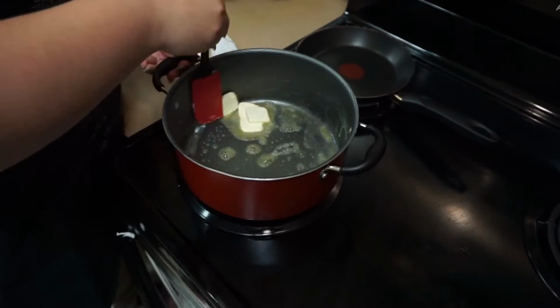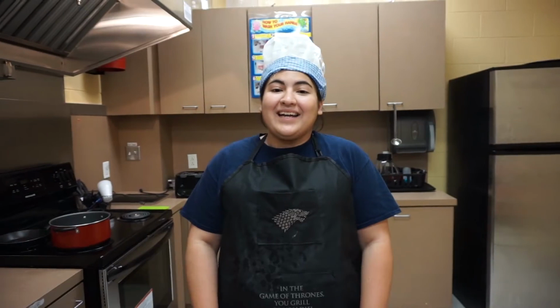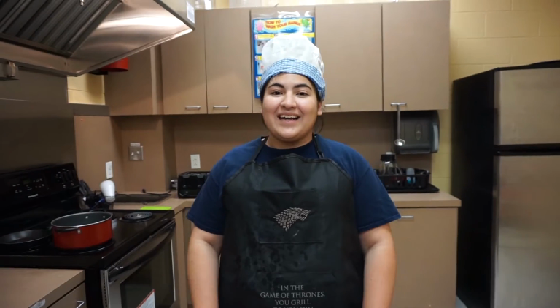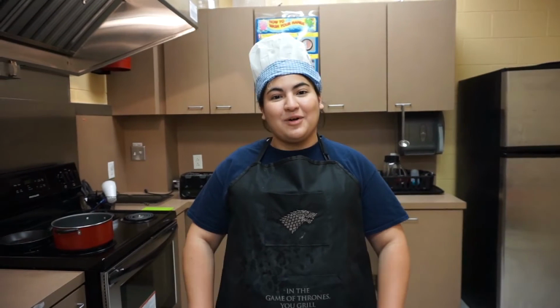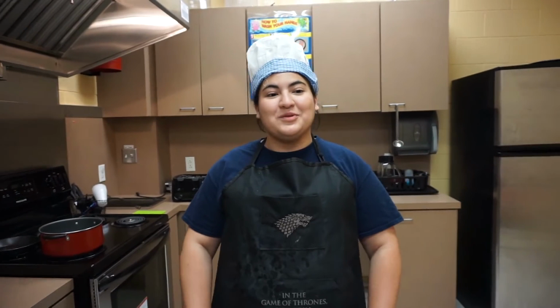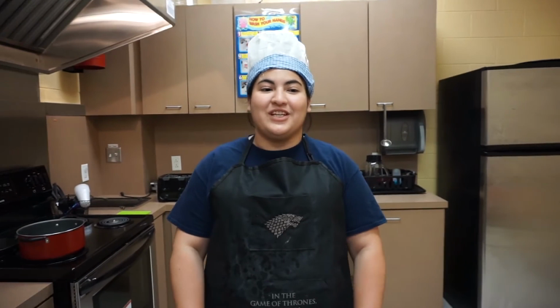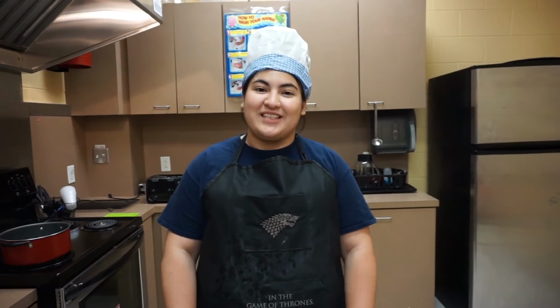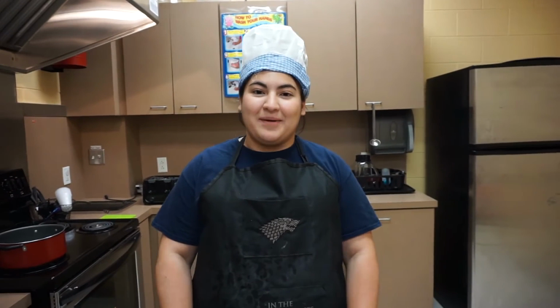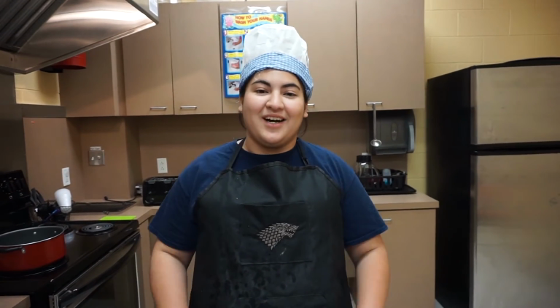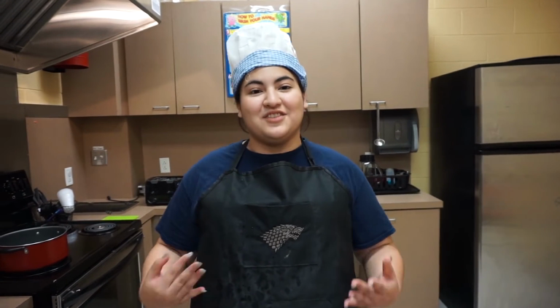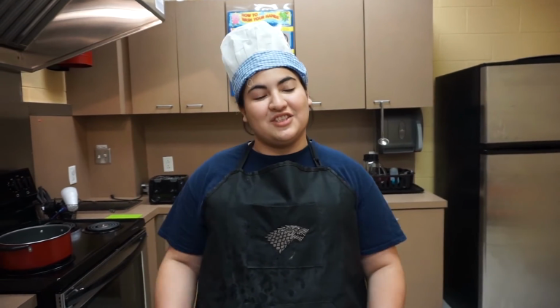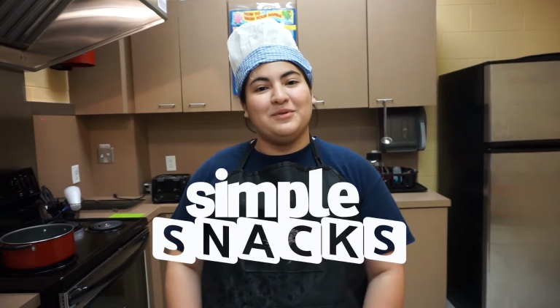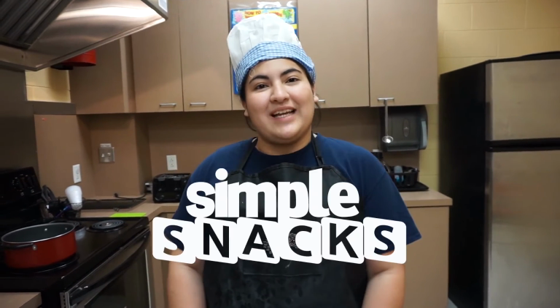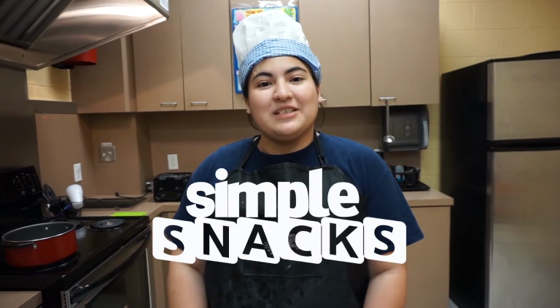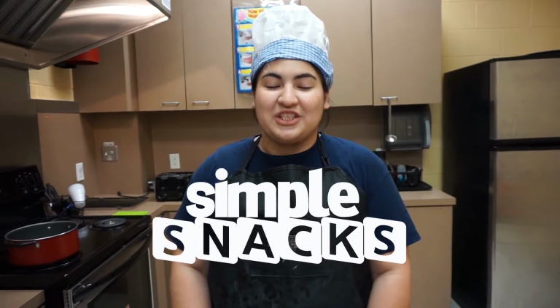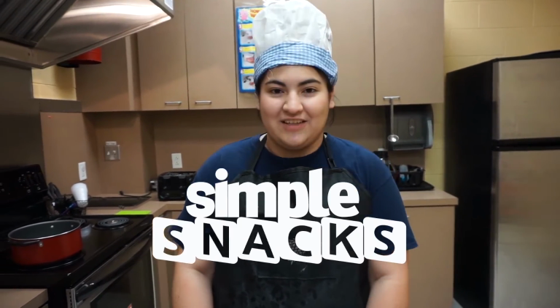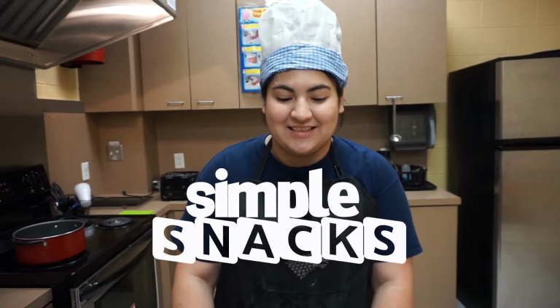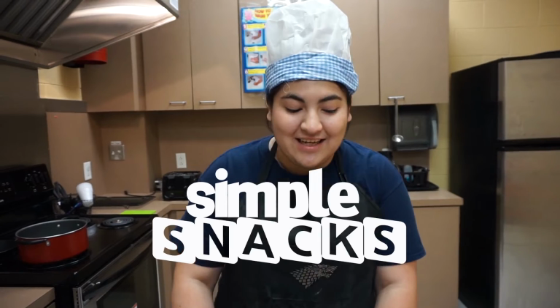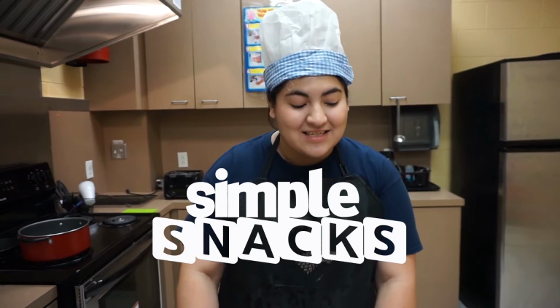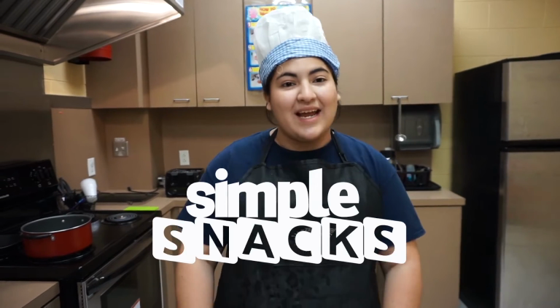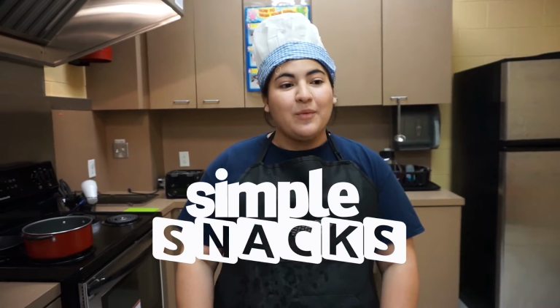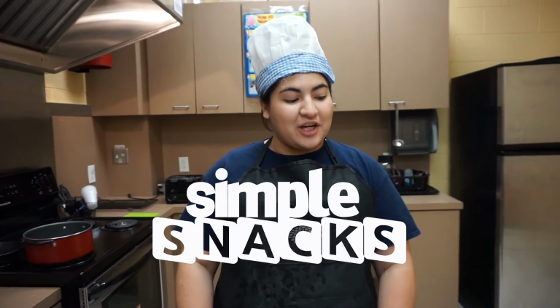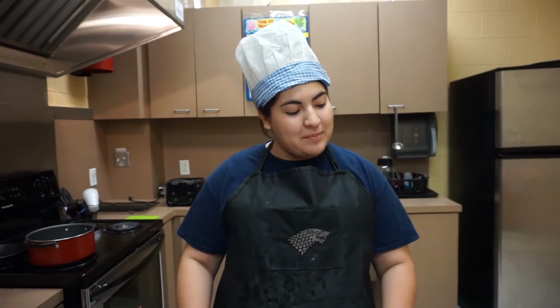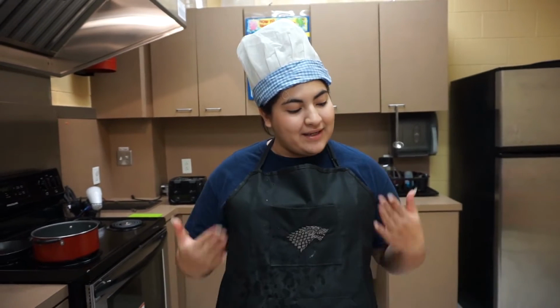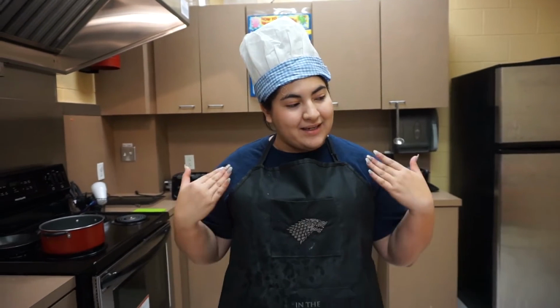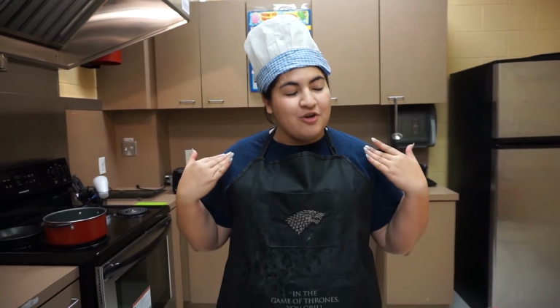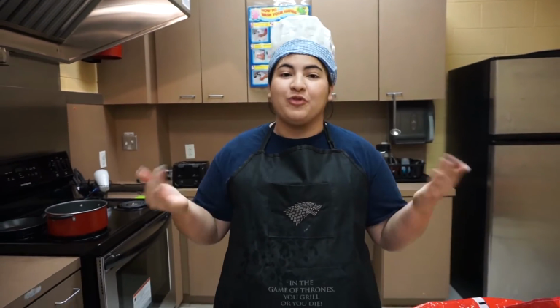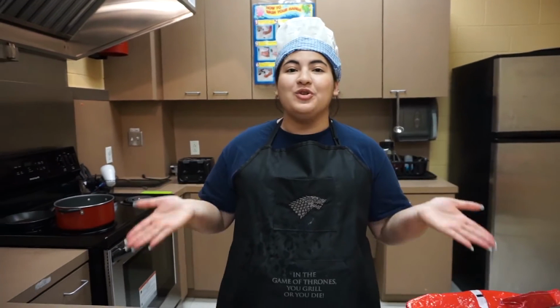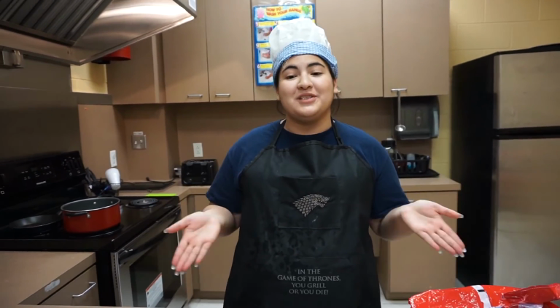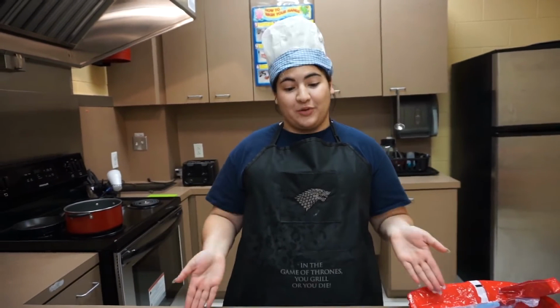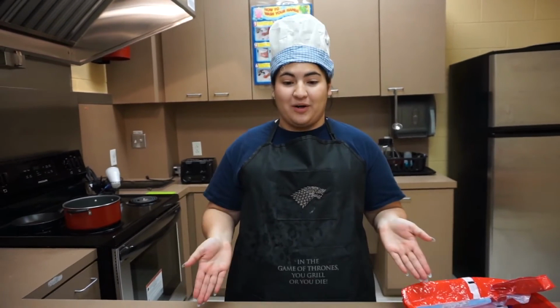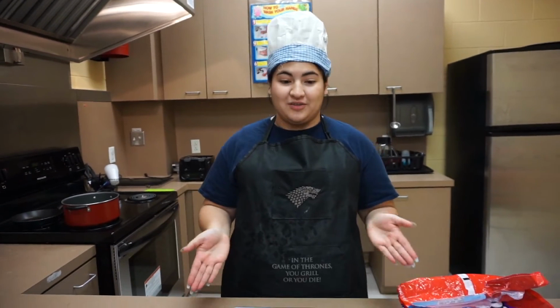Hi guys, welcome to another segment of Simple Snacks with Chef Alexia. Today we are going to be making Fruit Loops cereal bars.